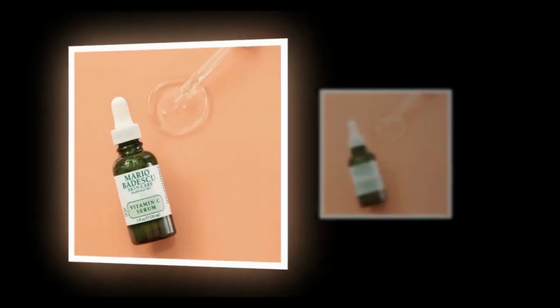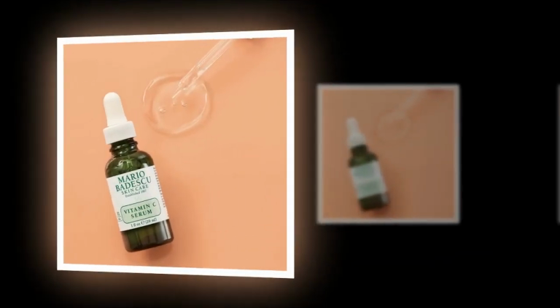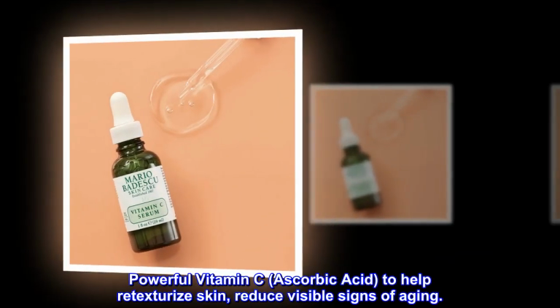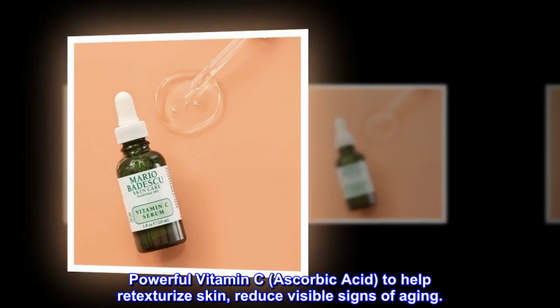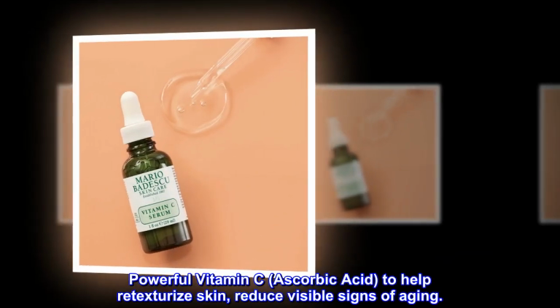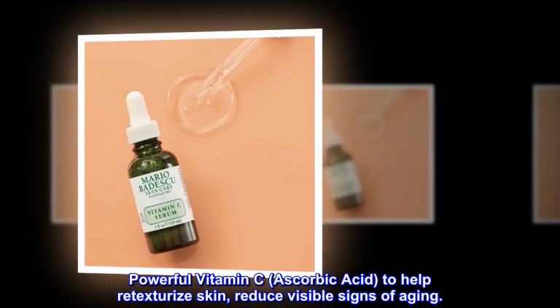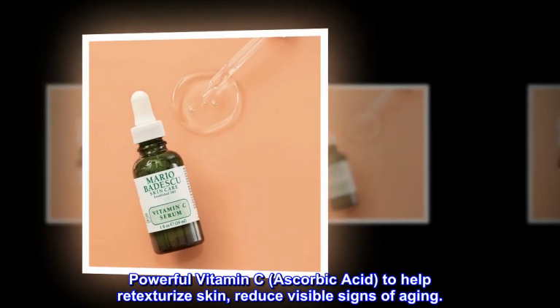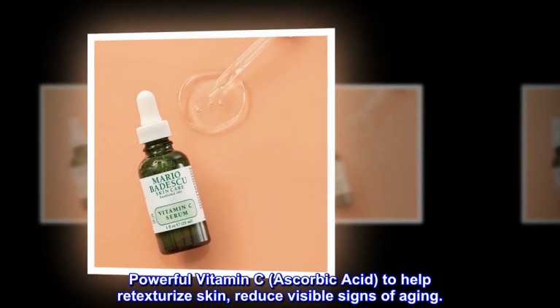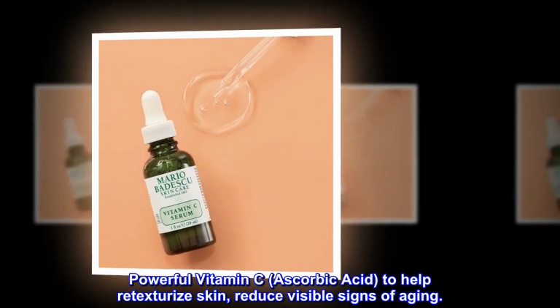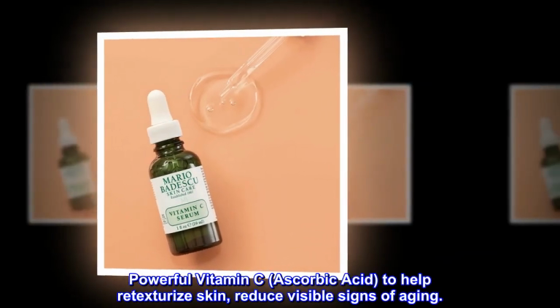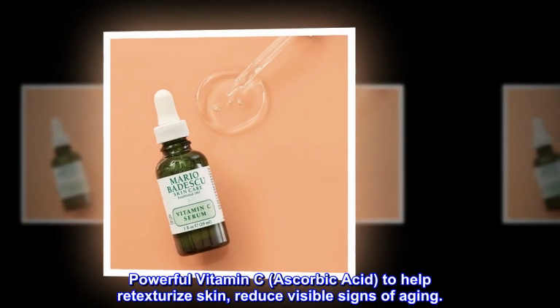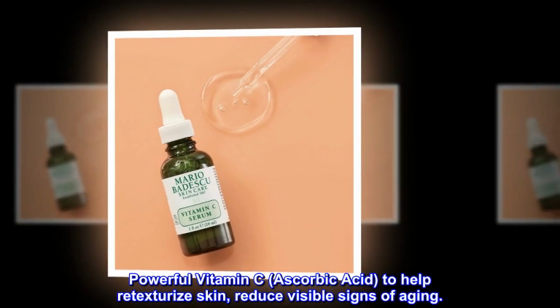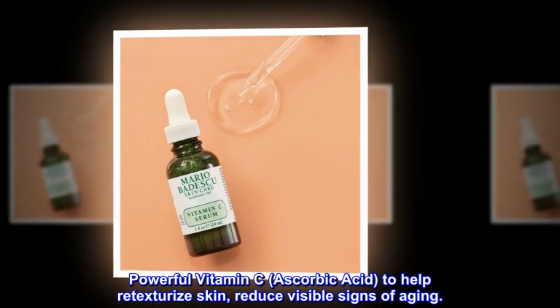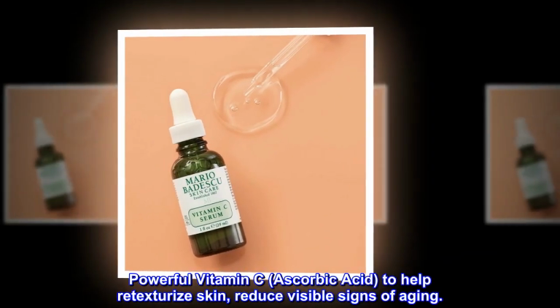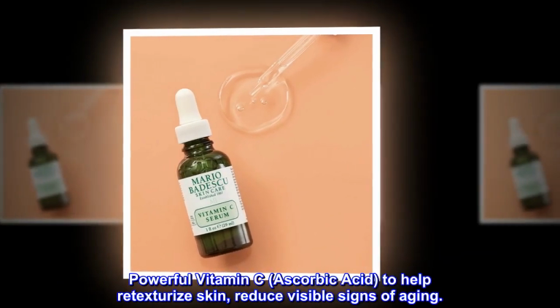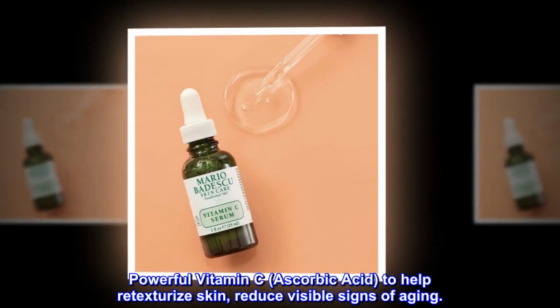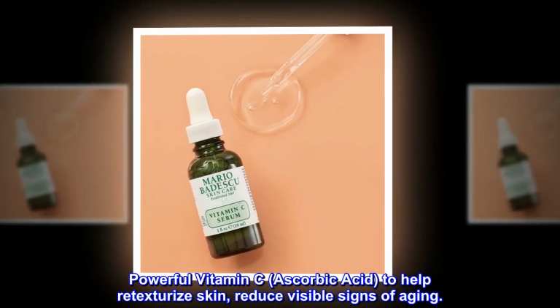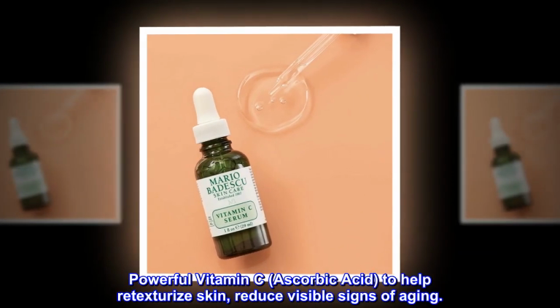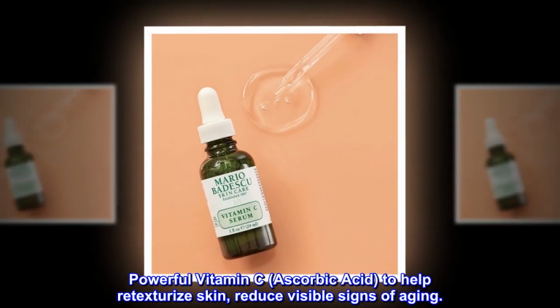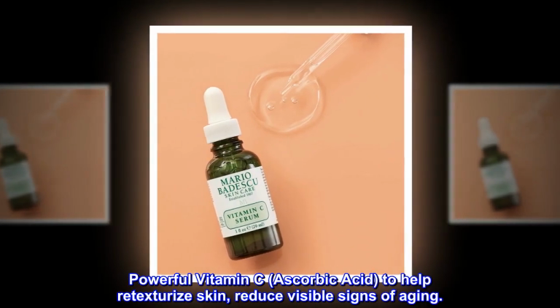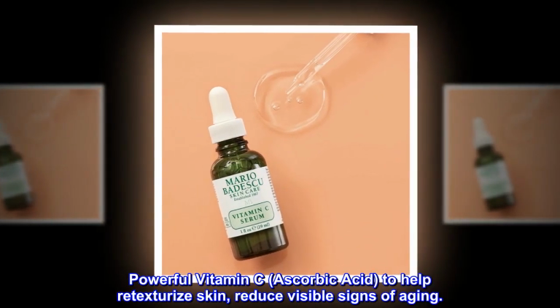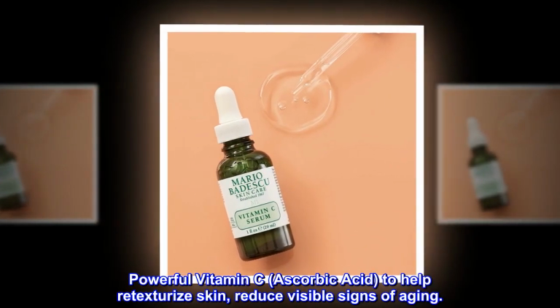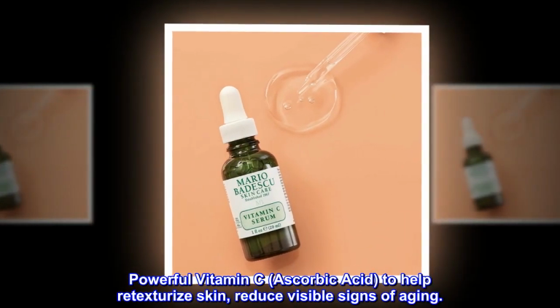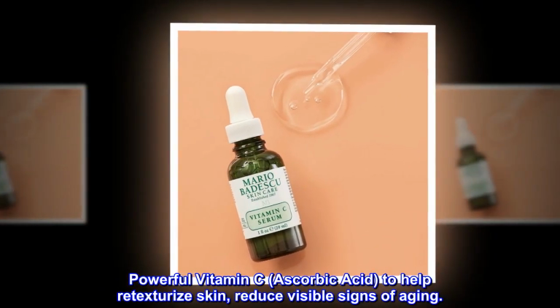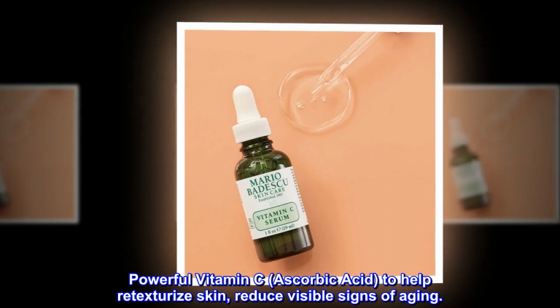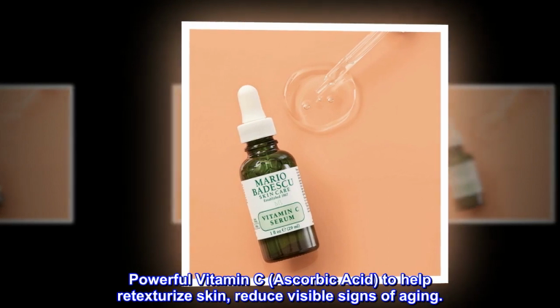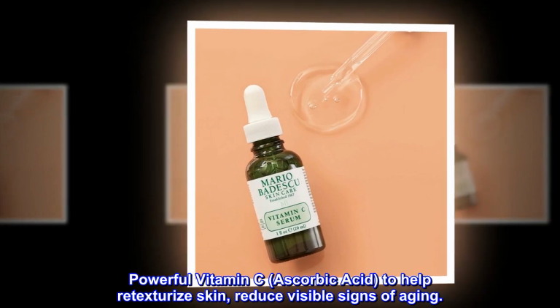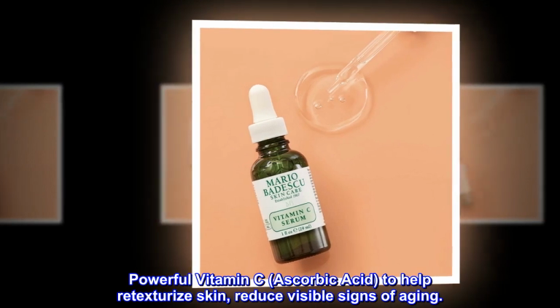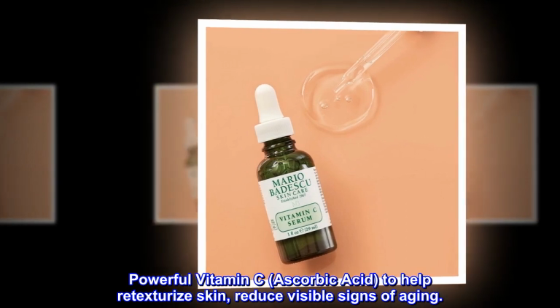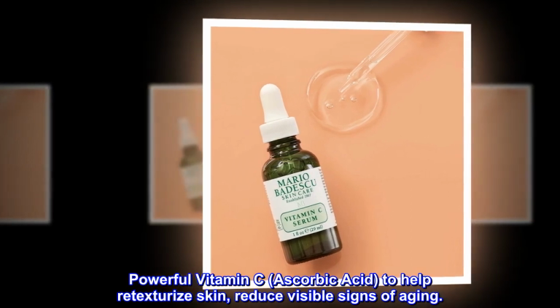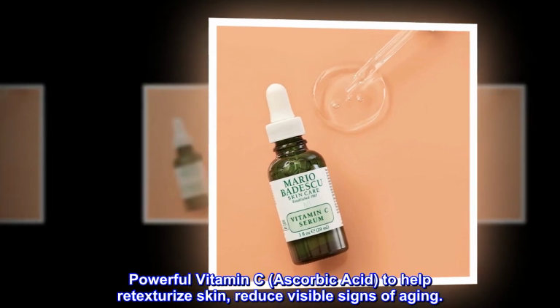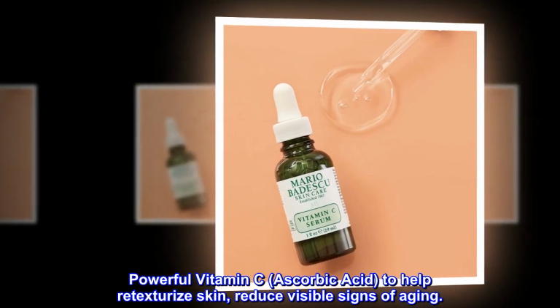Powerful vitamin C — ascorbic acid — to help retexturize skin and reduce visible signs of aging.